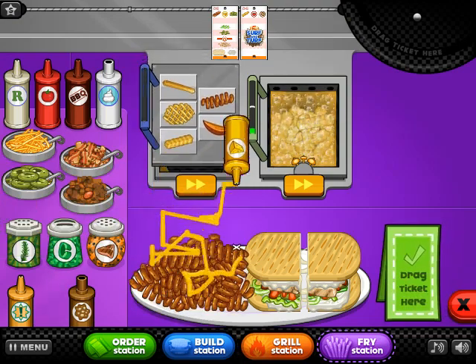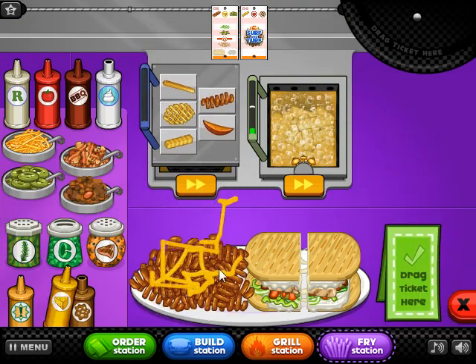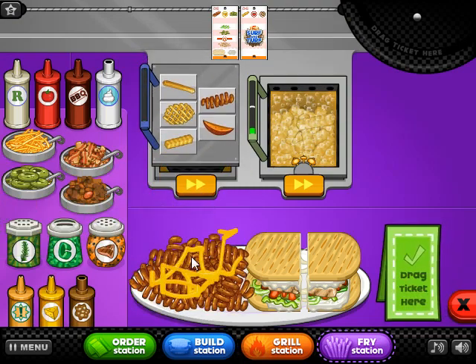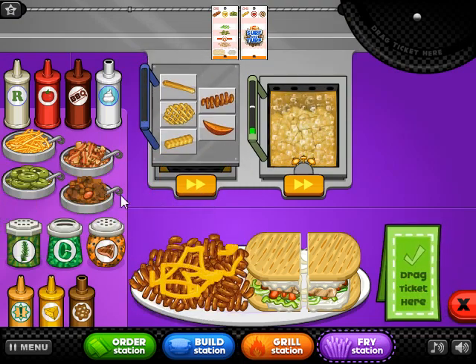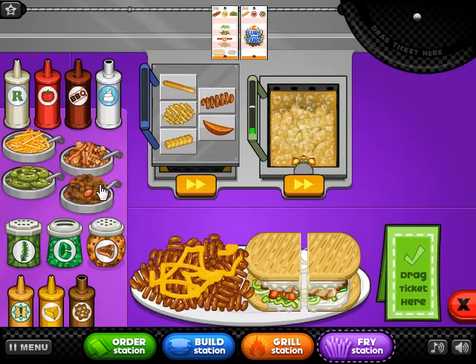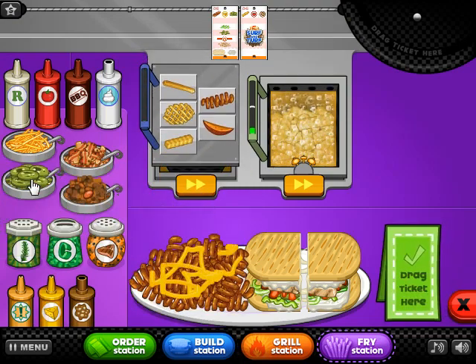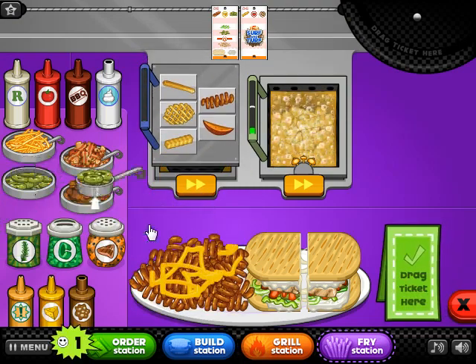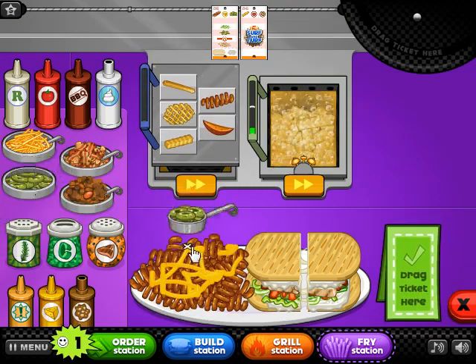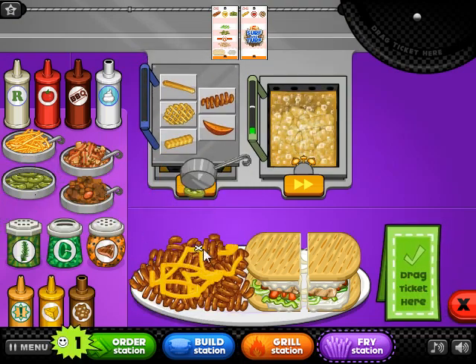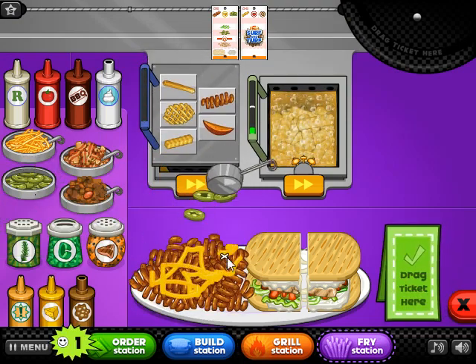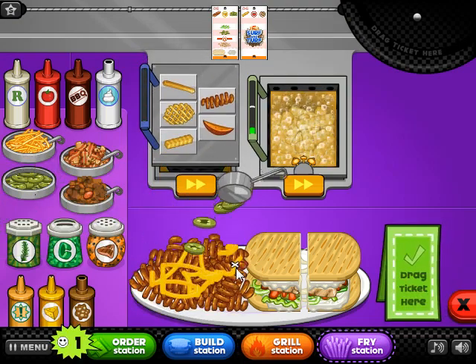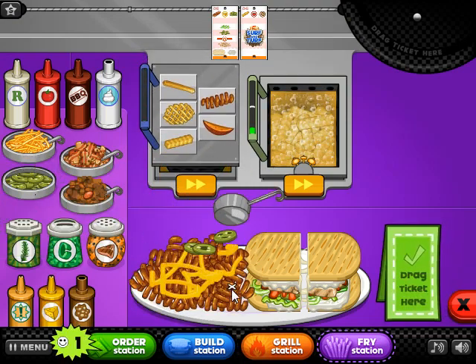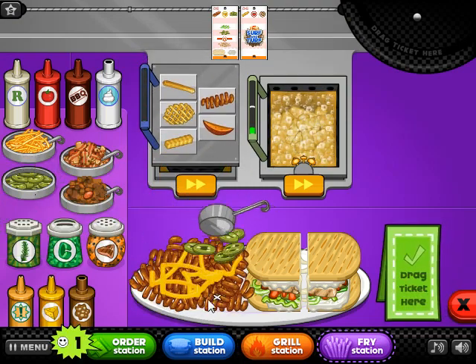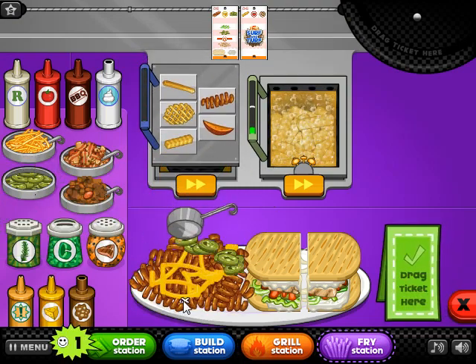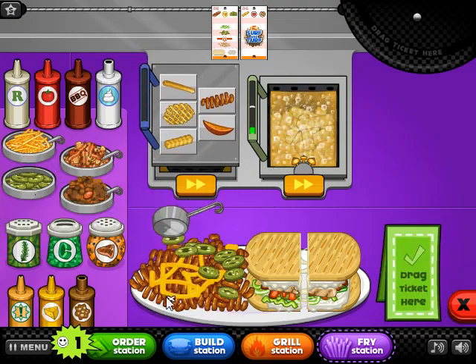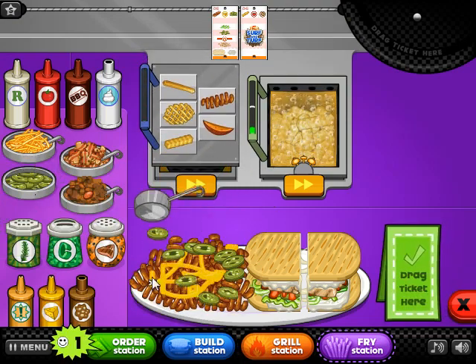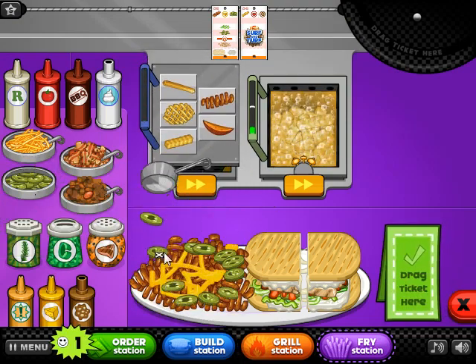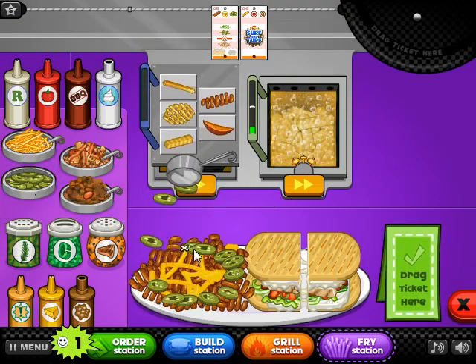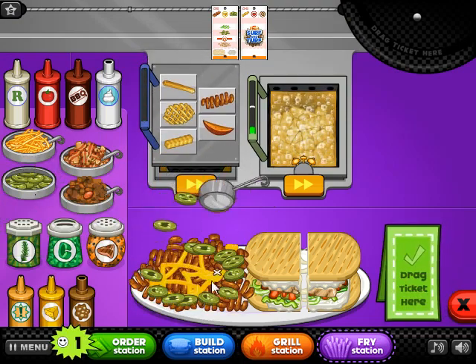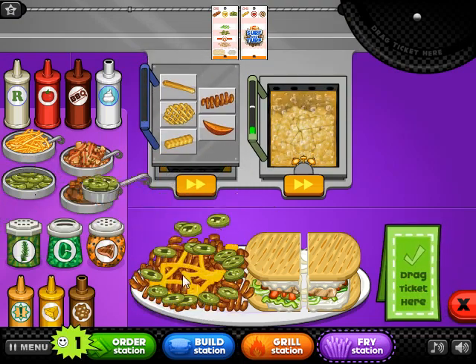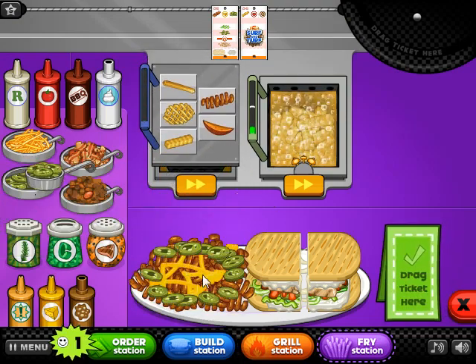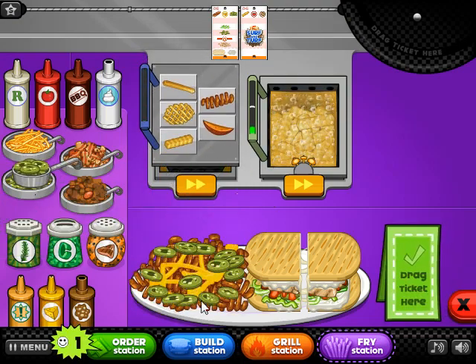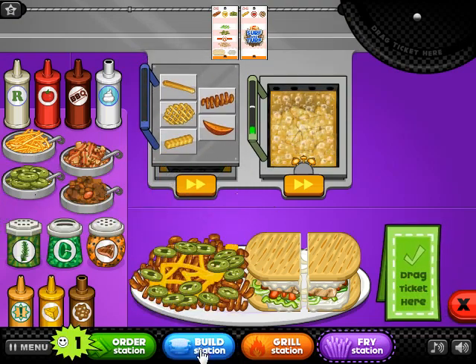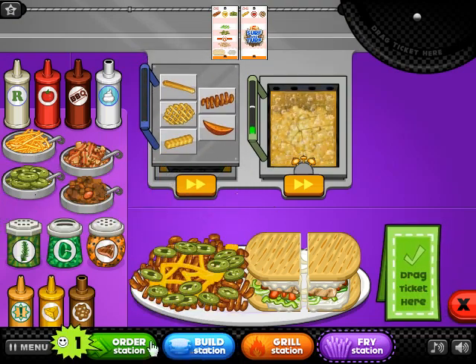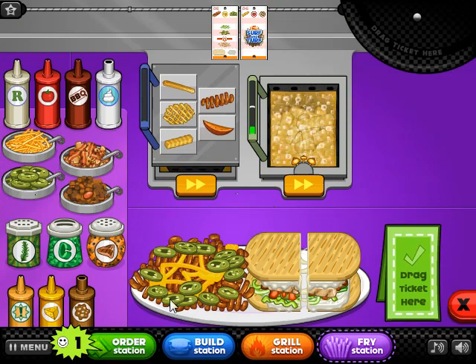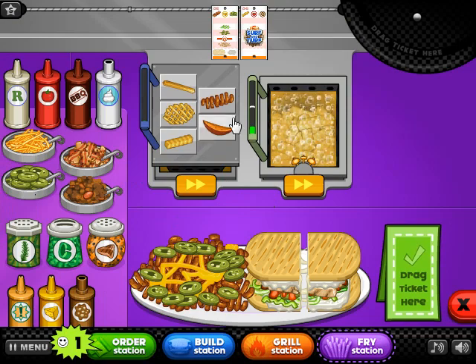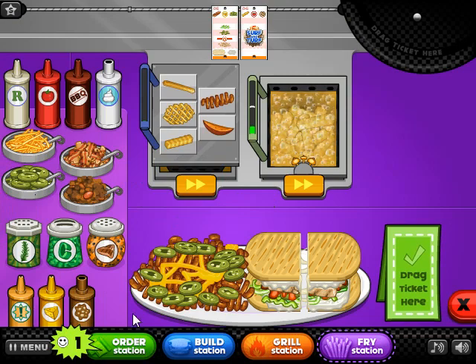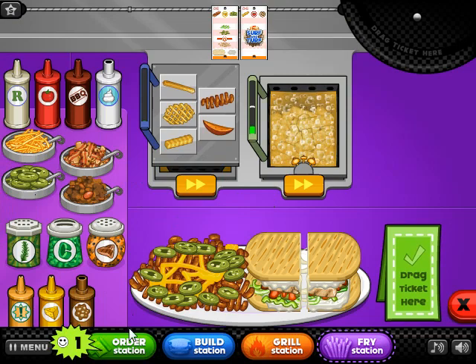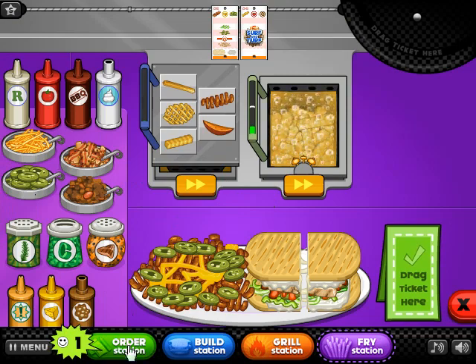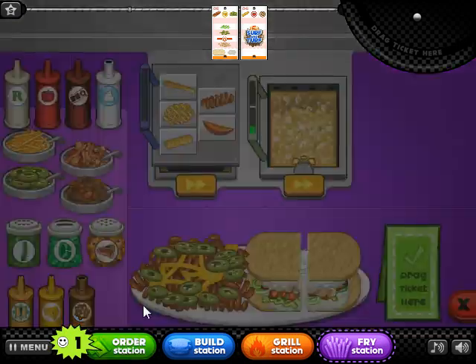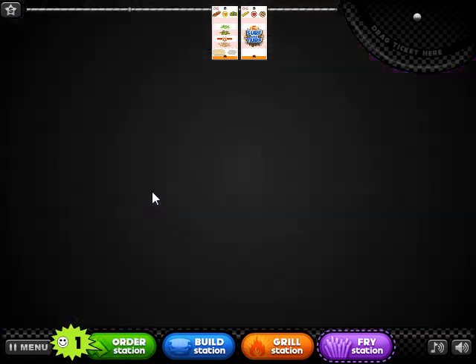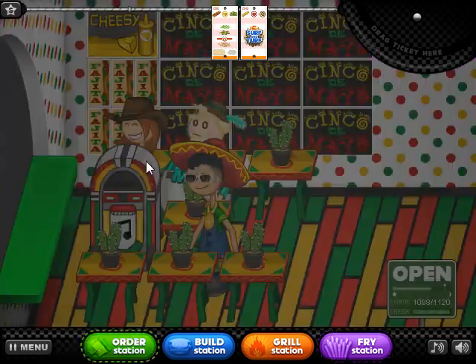I'm going to make a steak. There are a lot of fried rice mushrooms for this recipe.